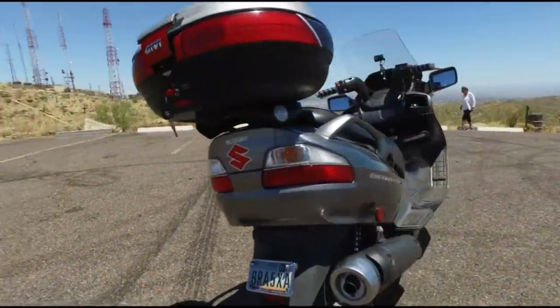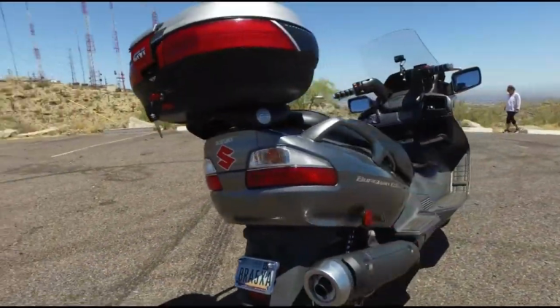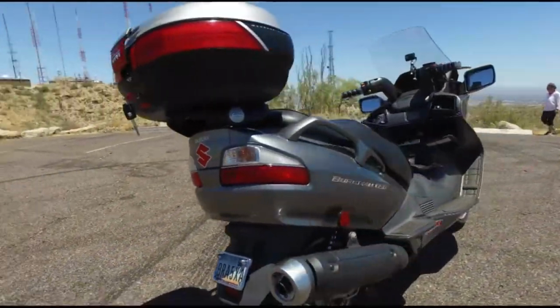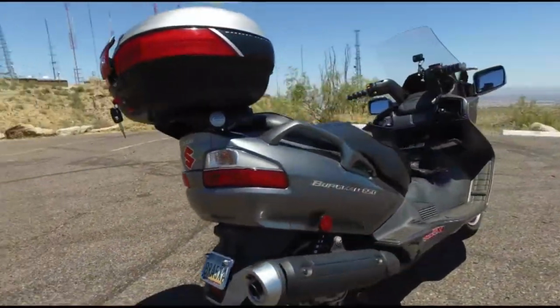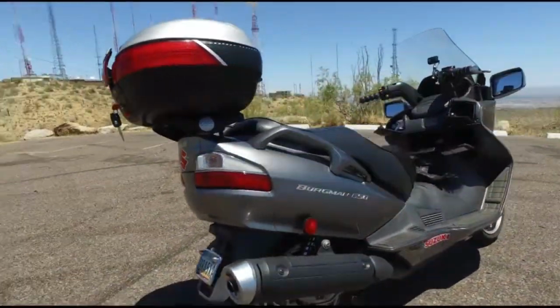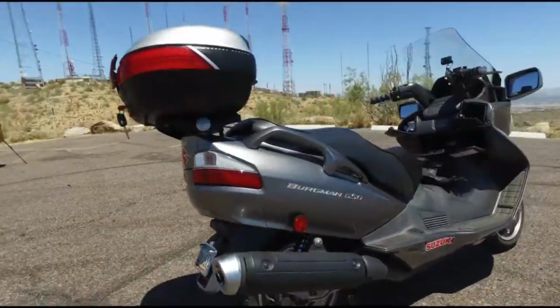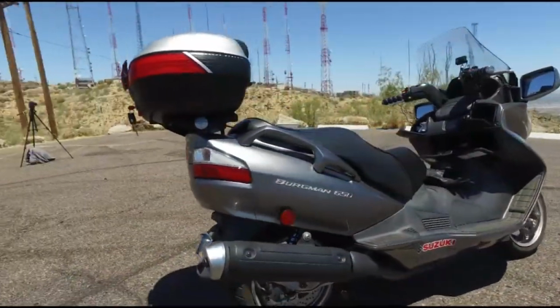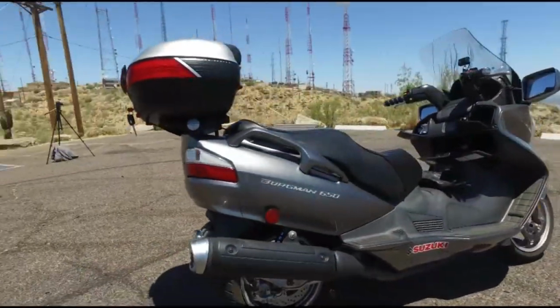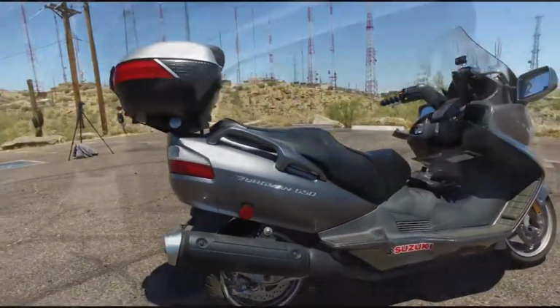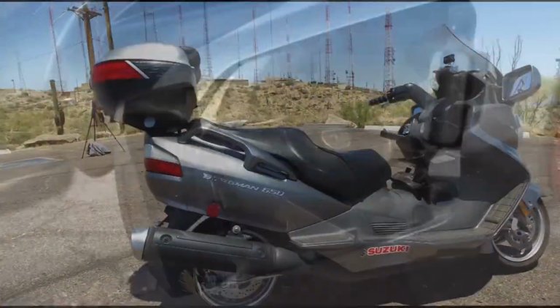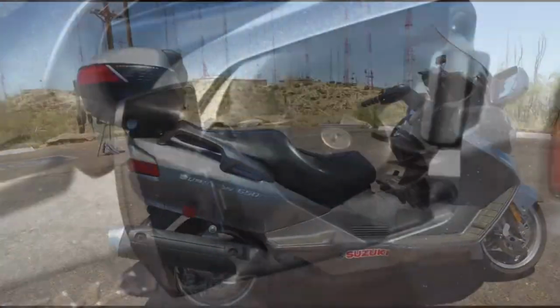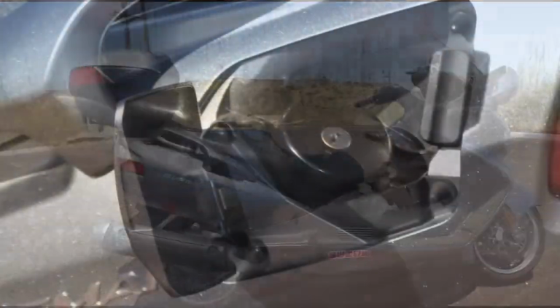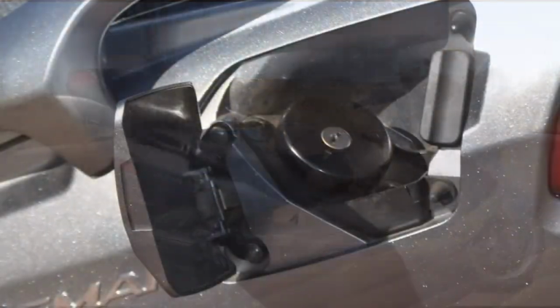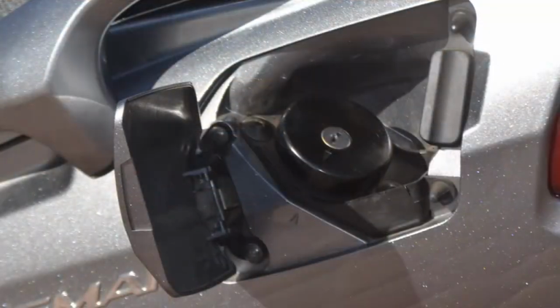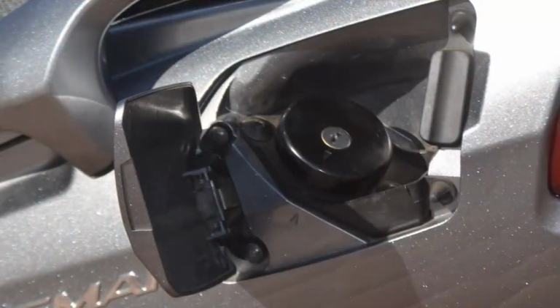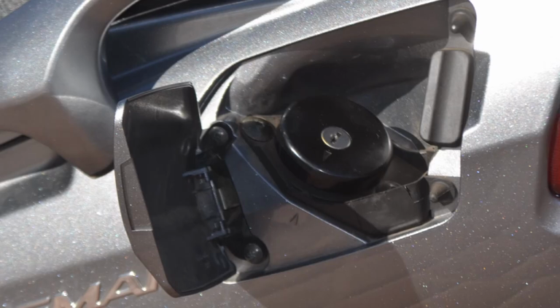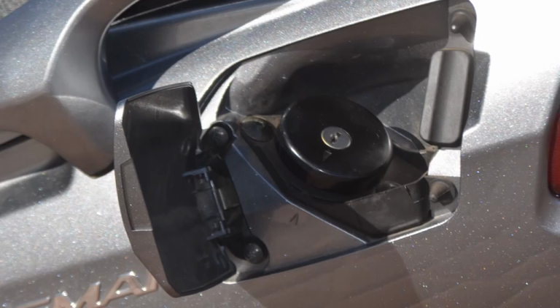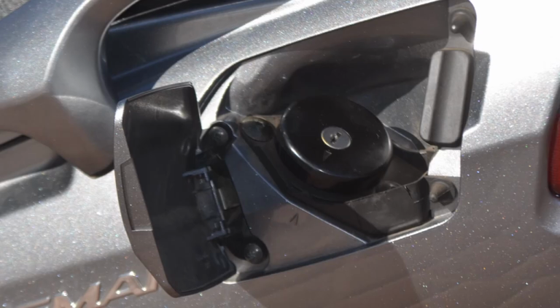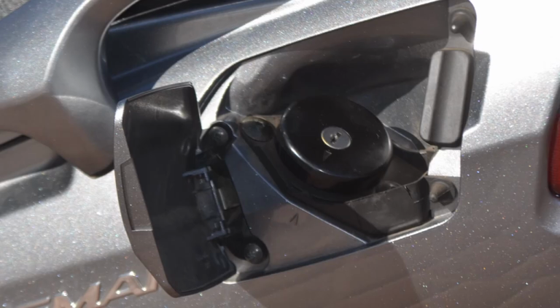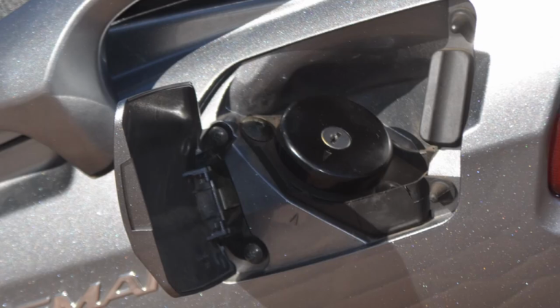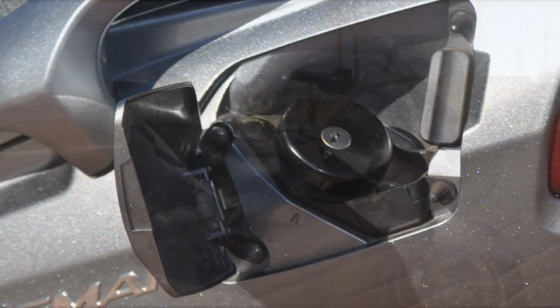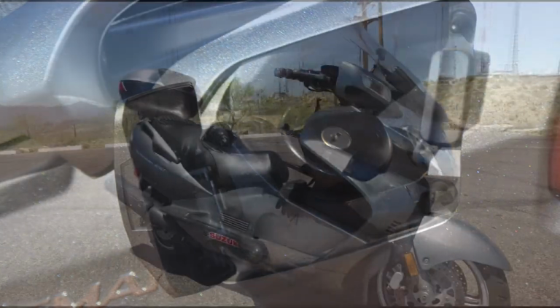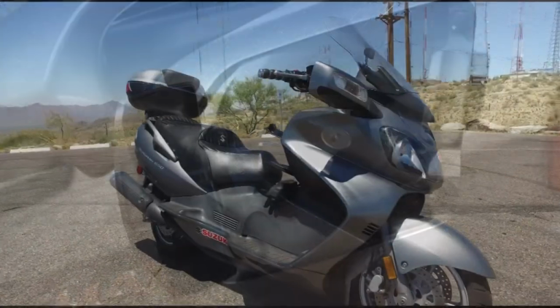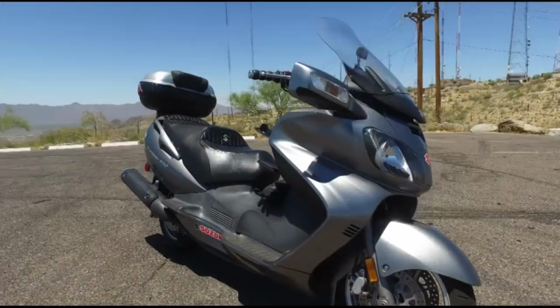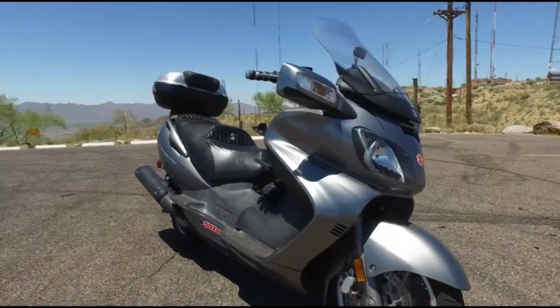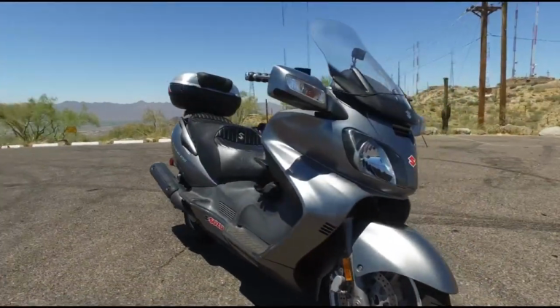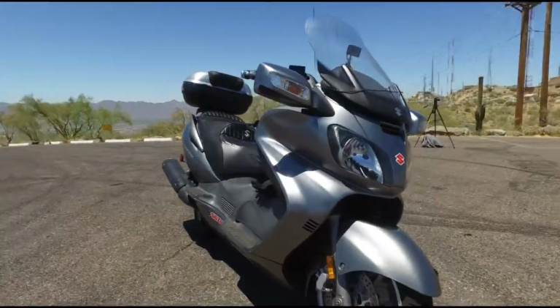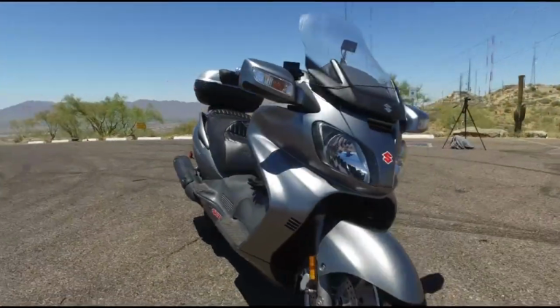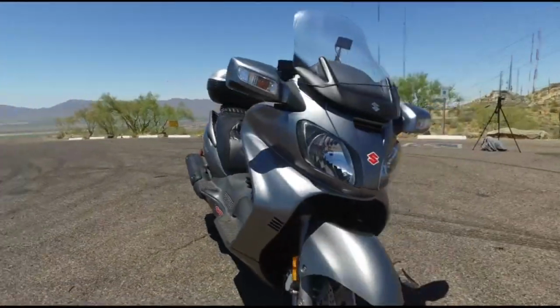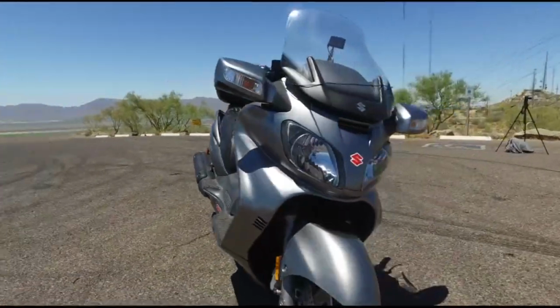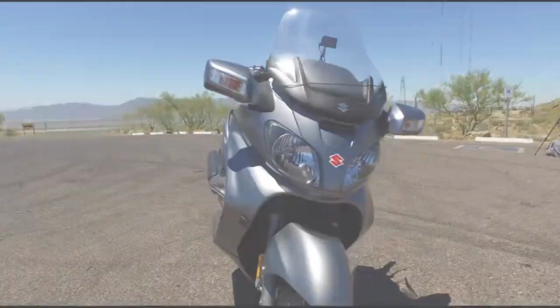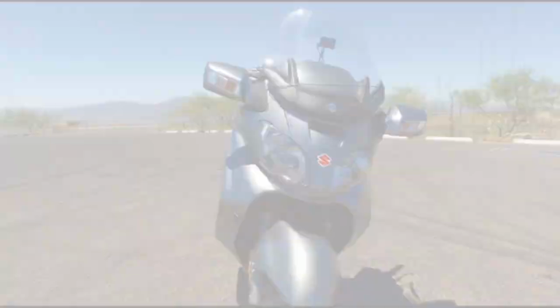Some things about the scooter: it has a four-gallon tank and it gets about 45 to 50 miles per gallon, so you can go pretty far on this if you take it easy.